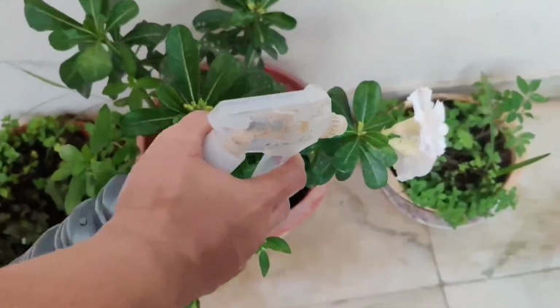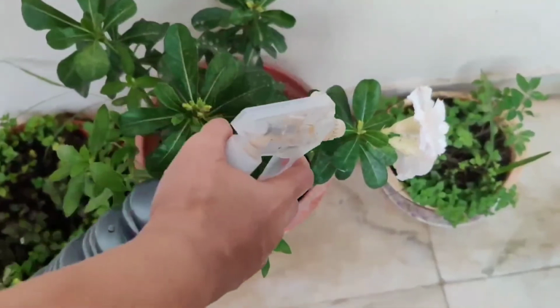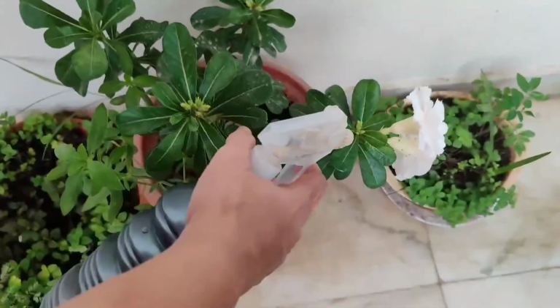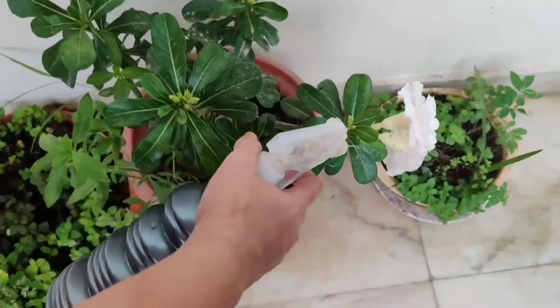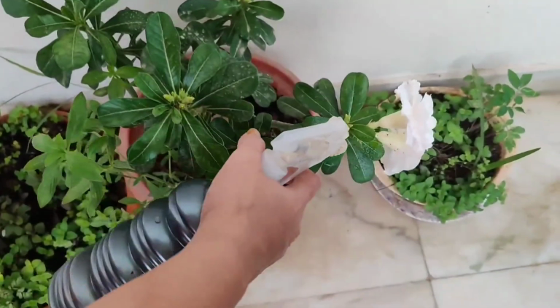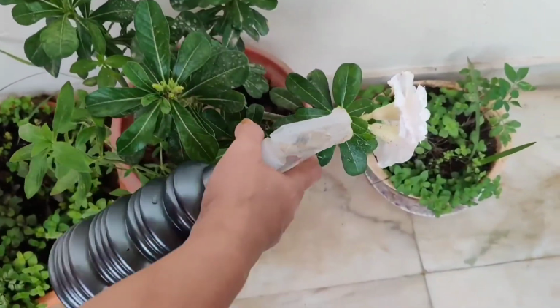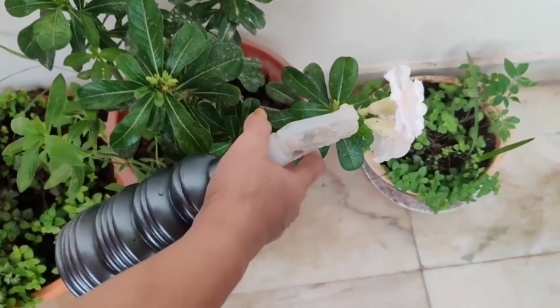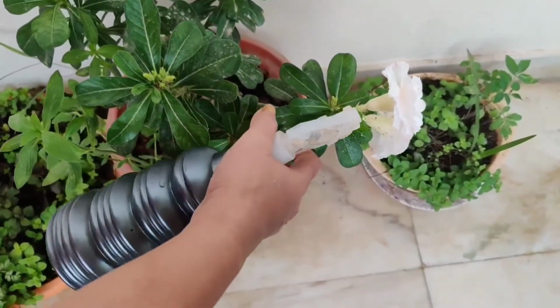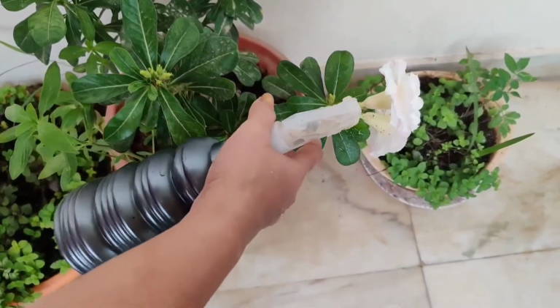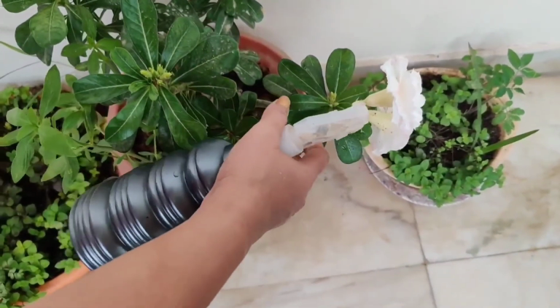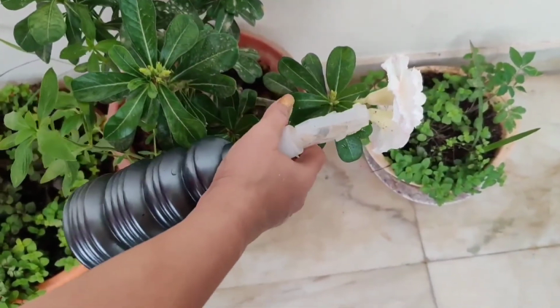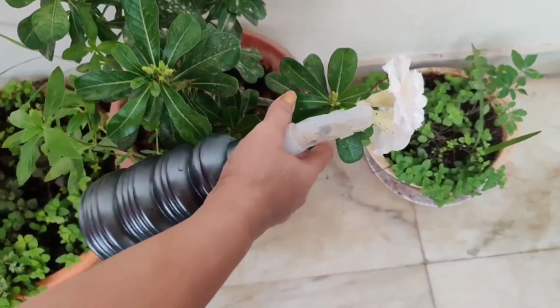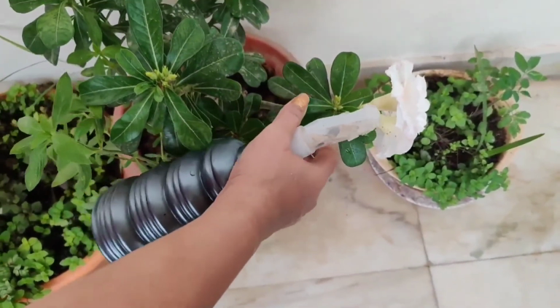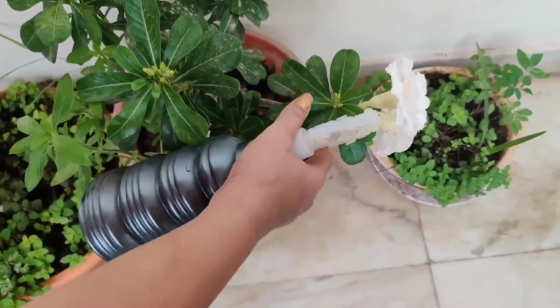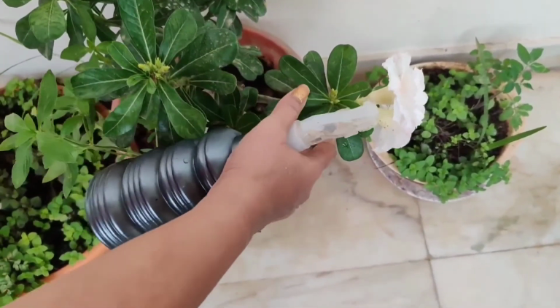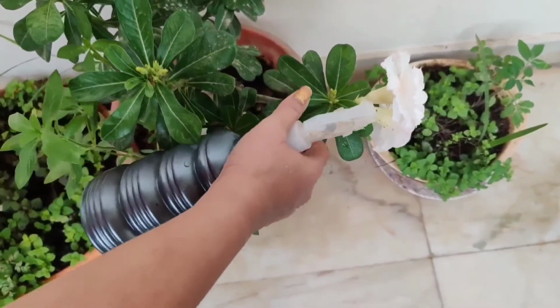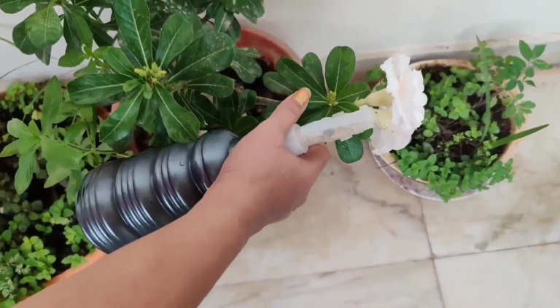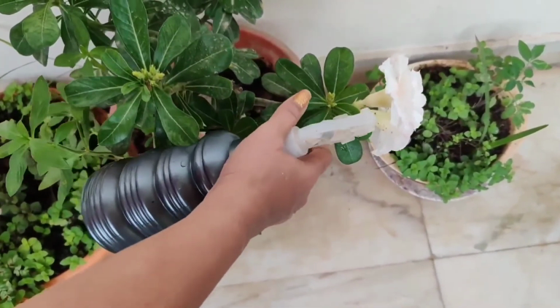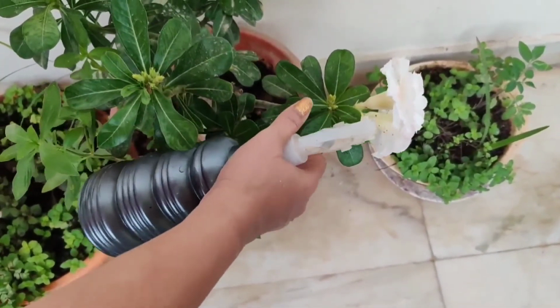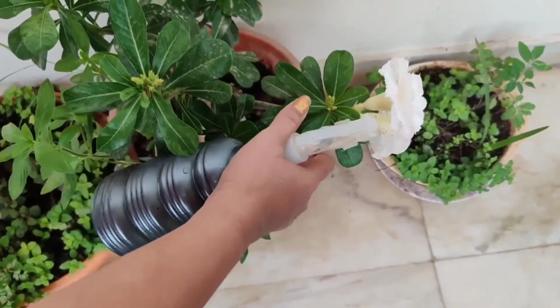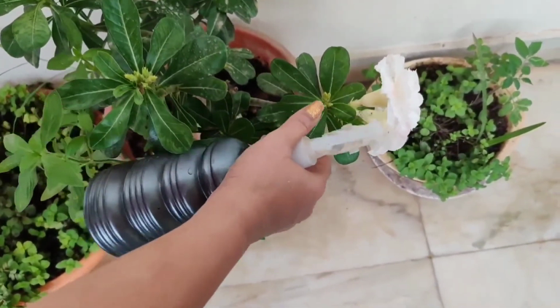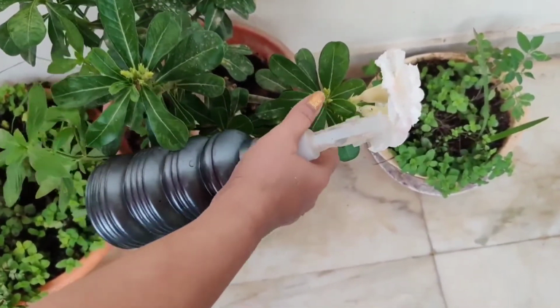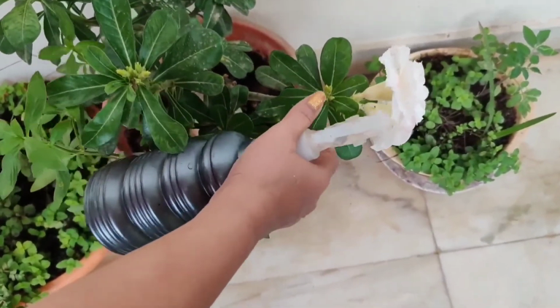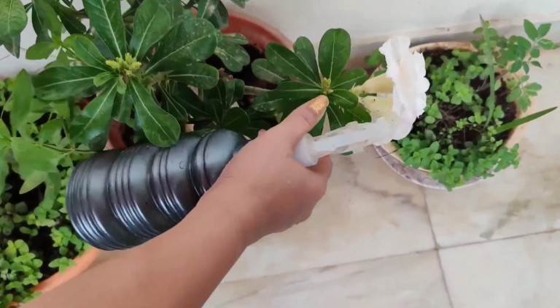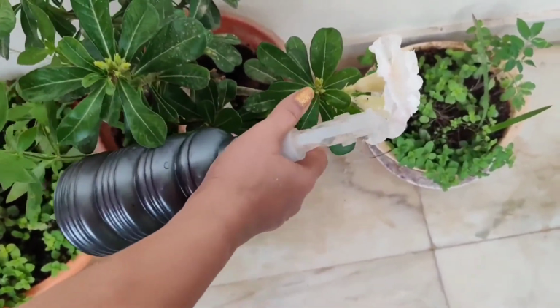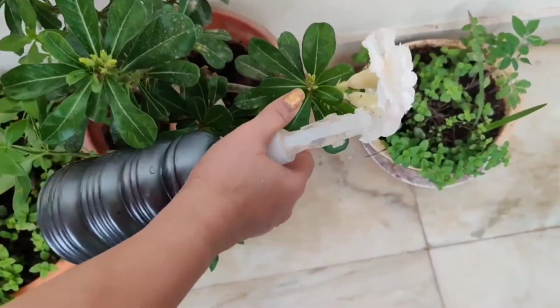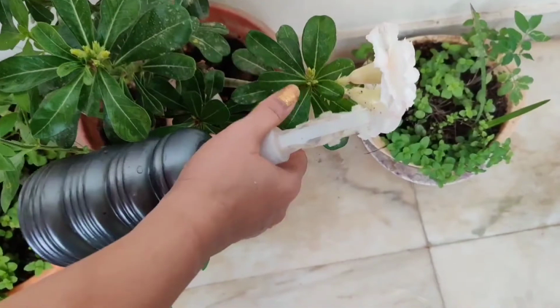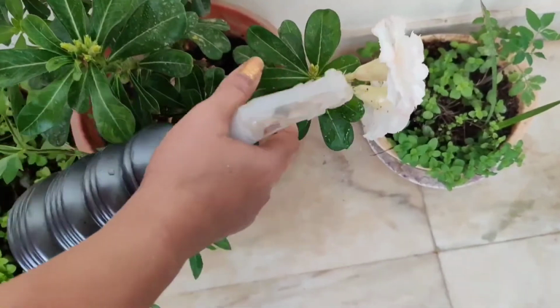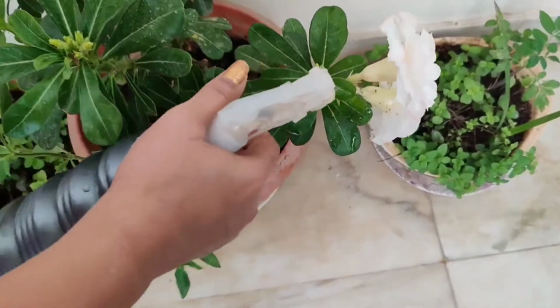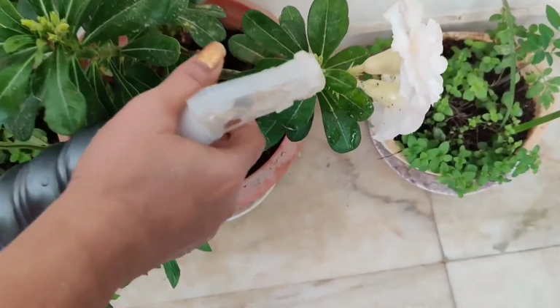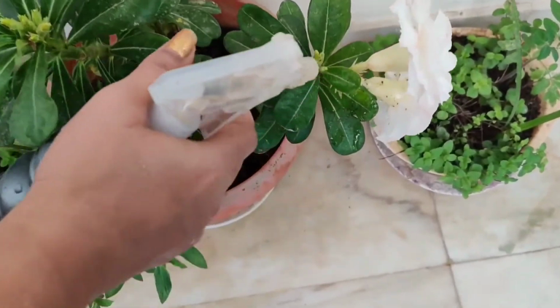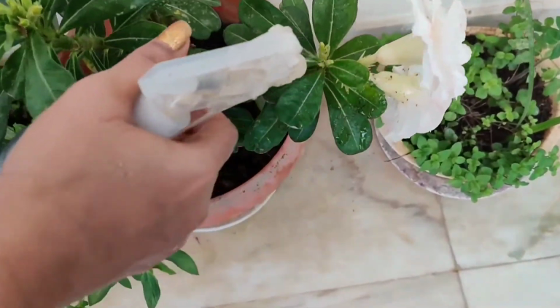I have filtered the mixture with a strainer and transferred the water to the sprayer.